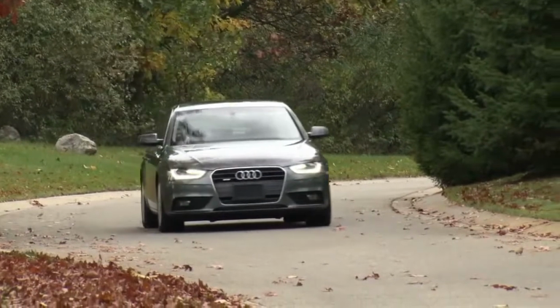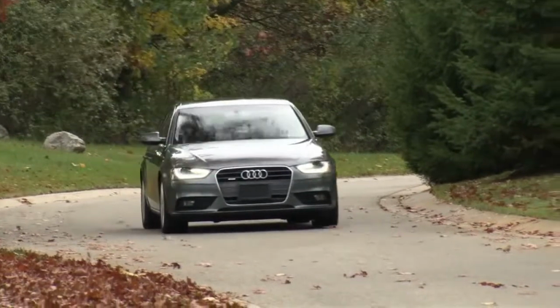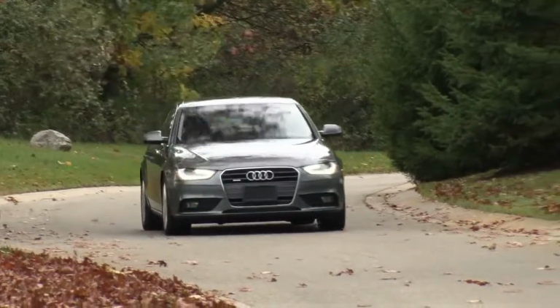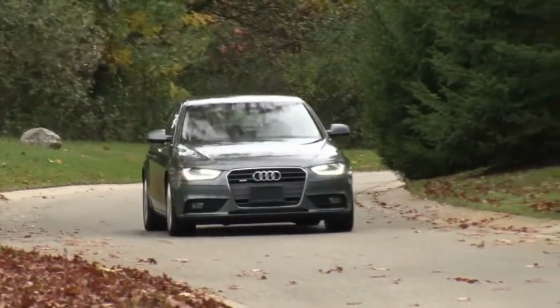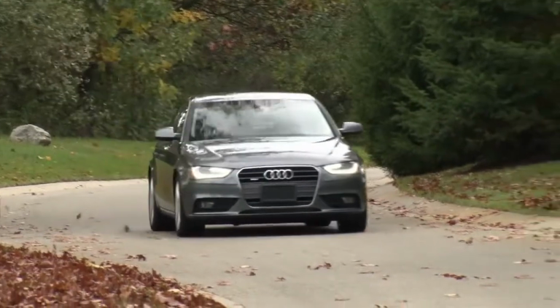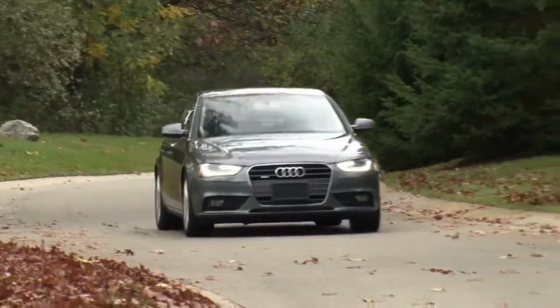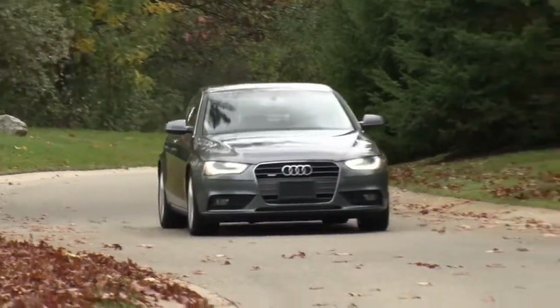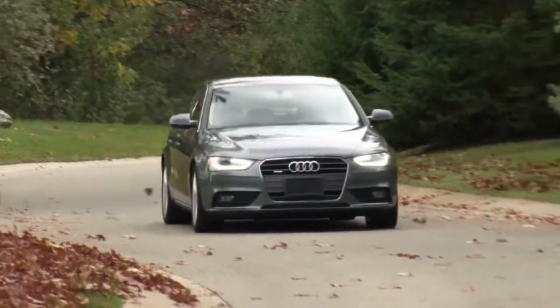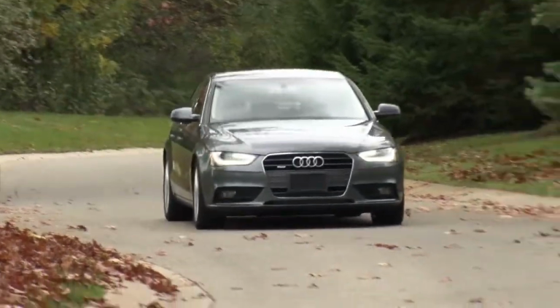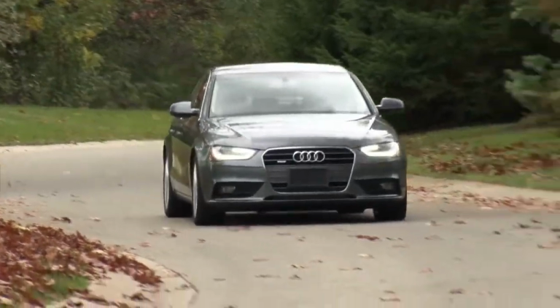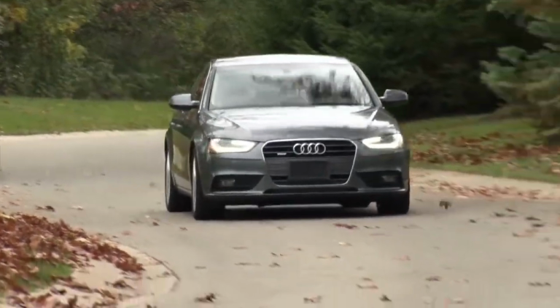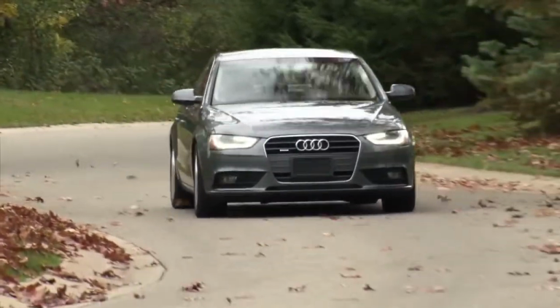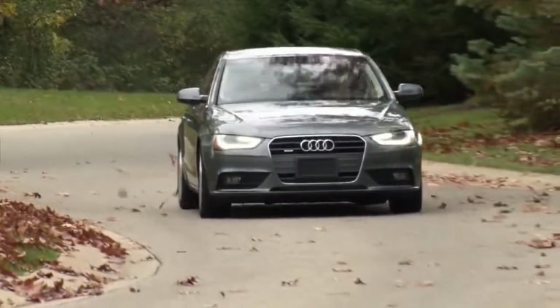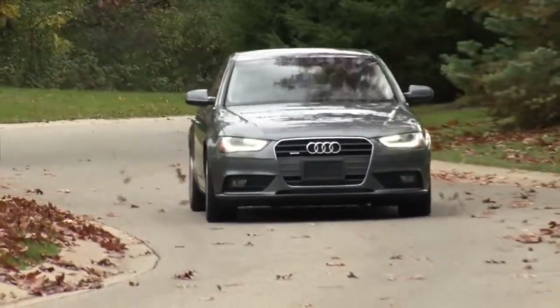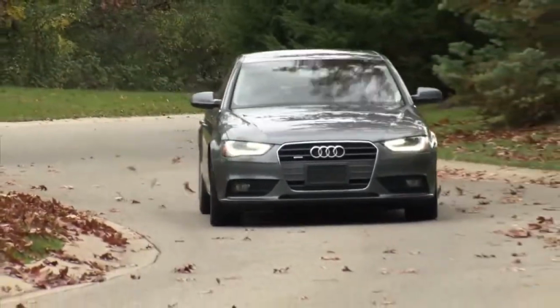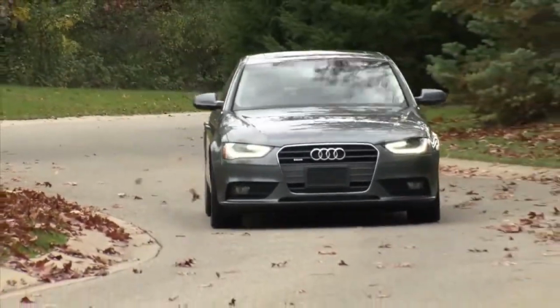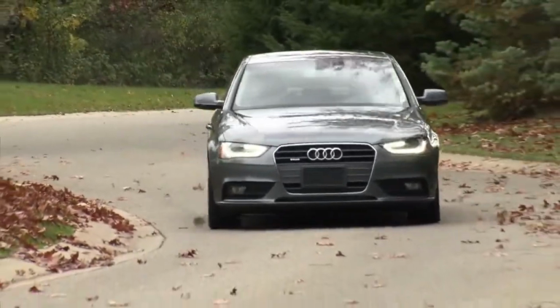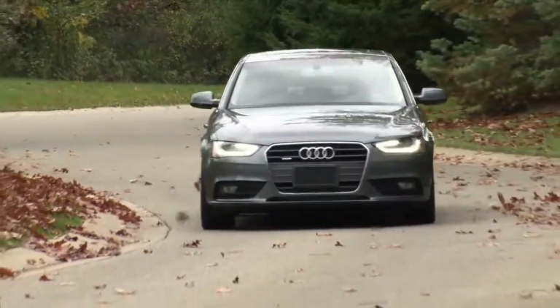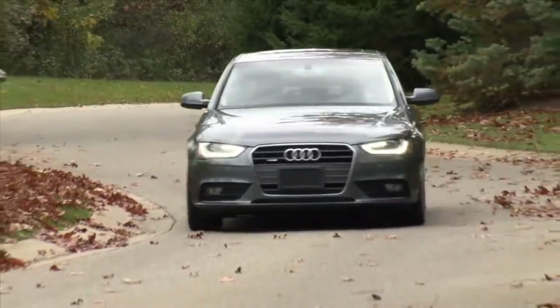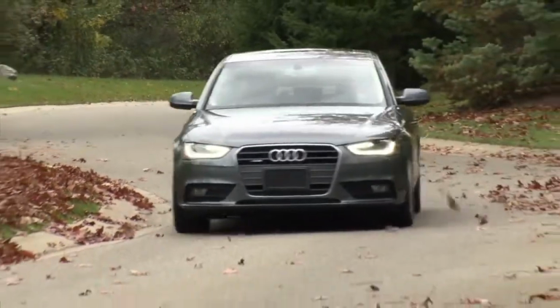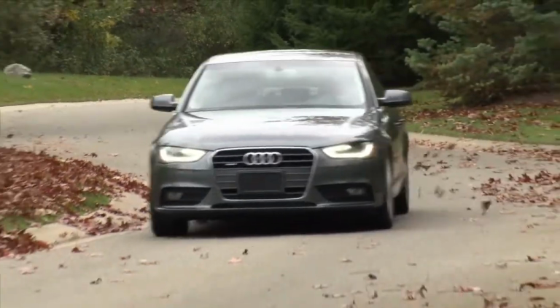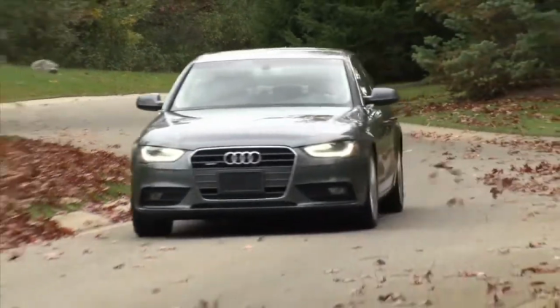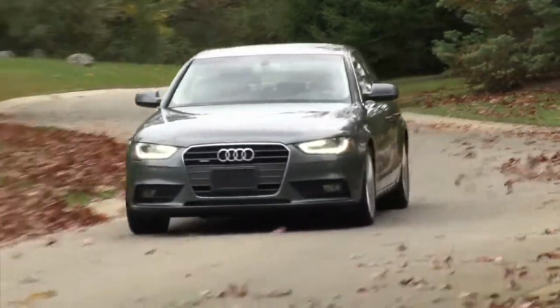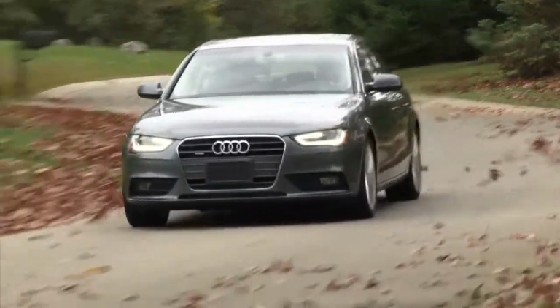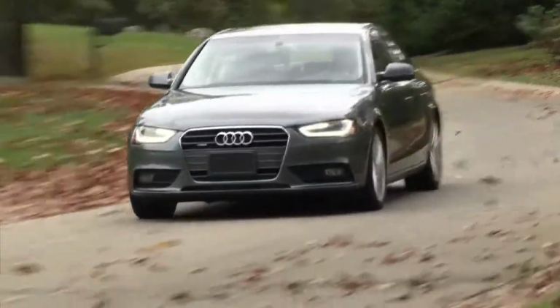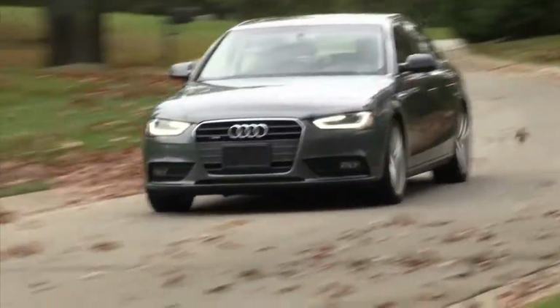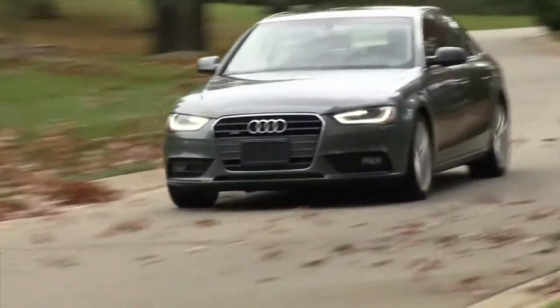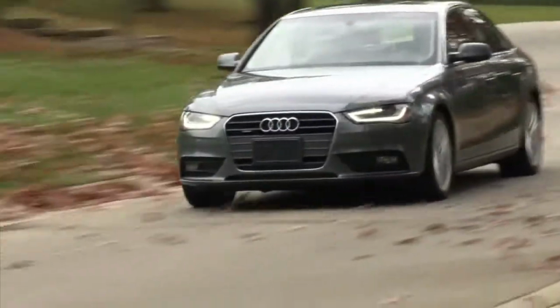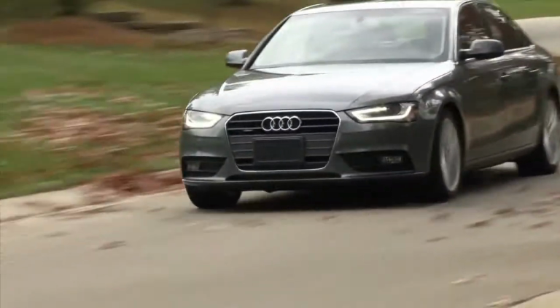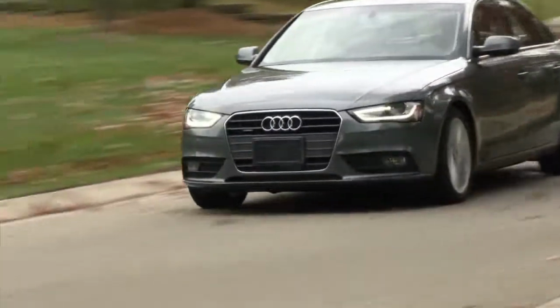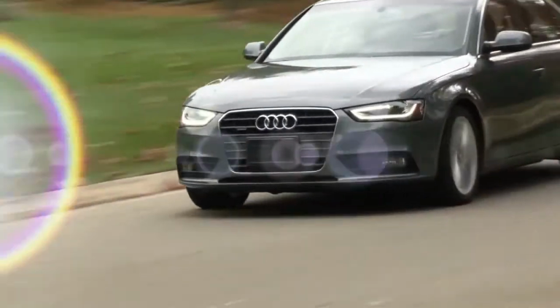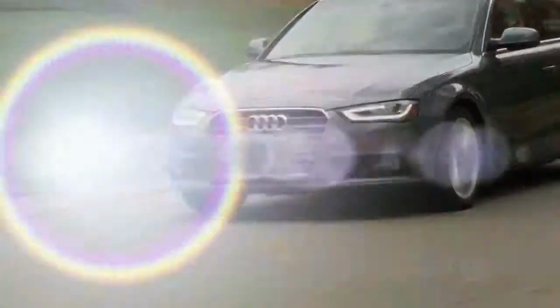The Concert Radio from Audi lets you enjoy all of your music wherever you go.